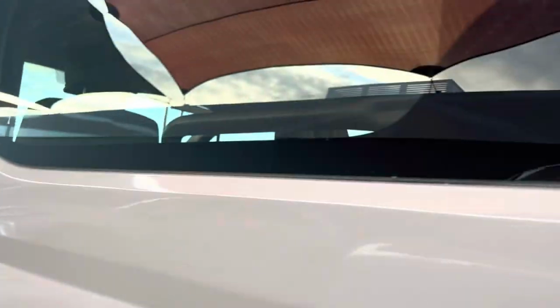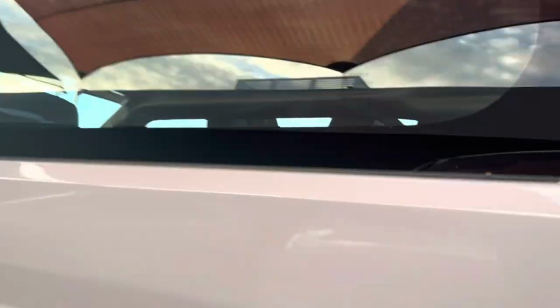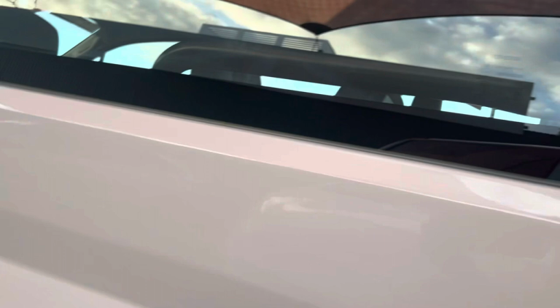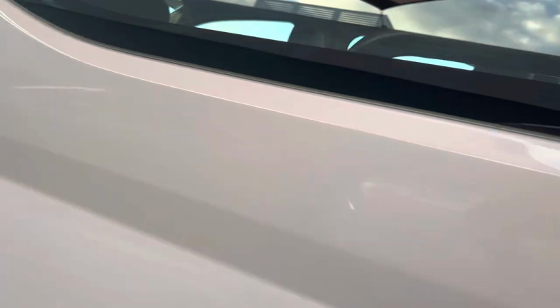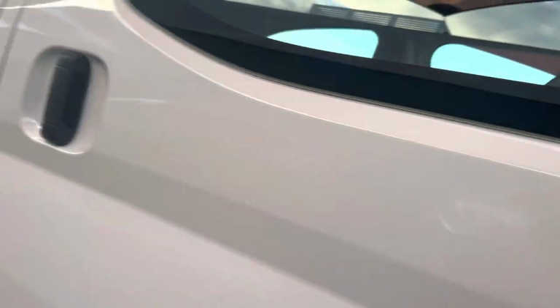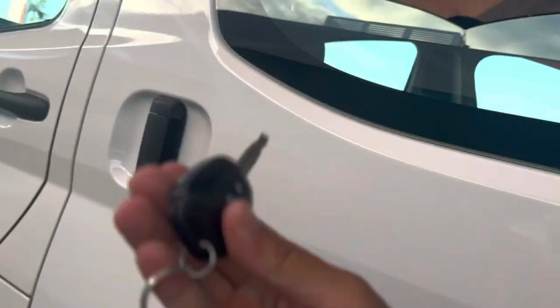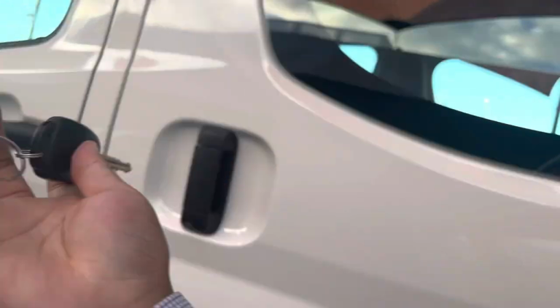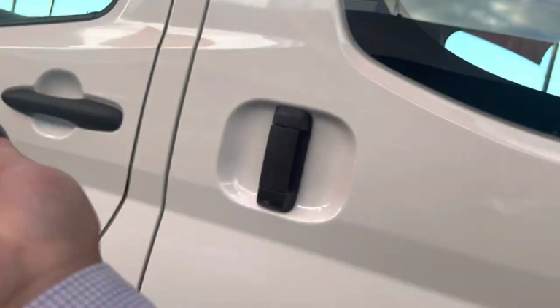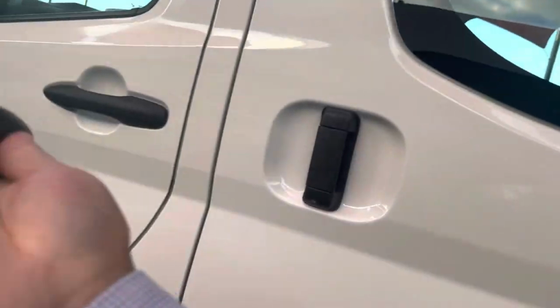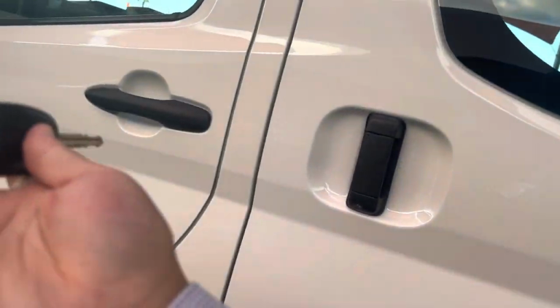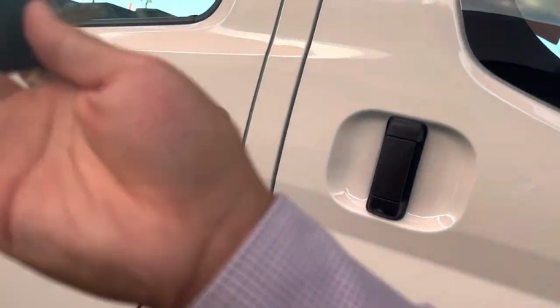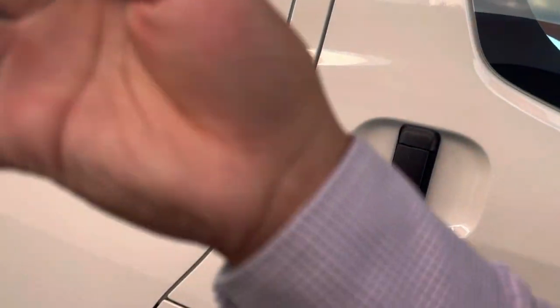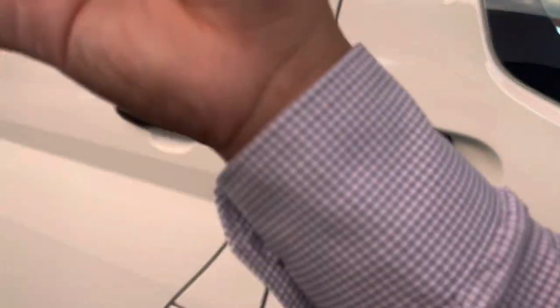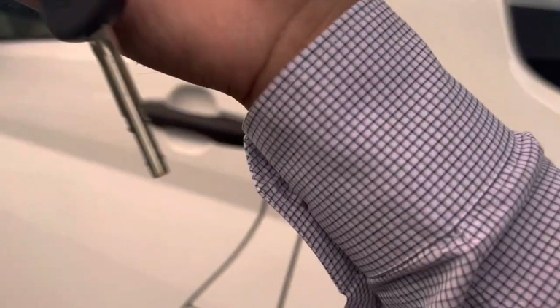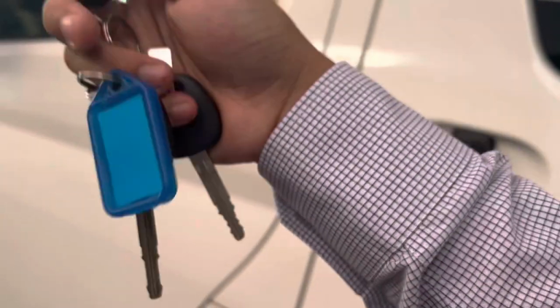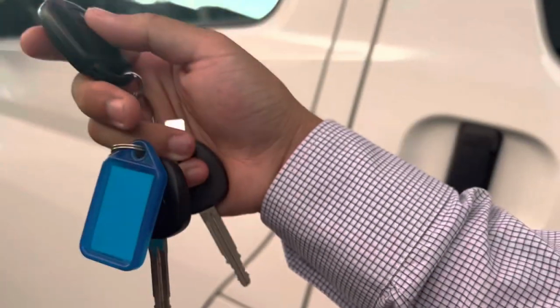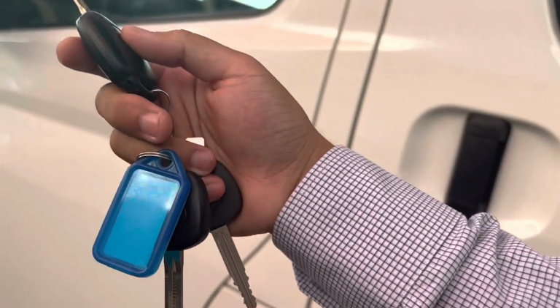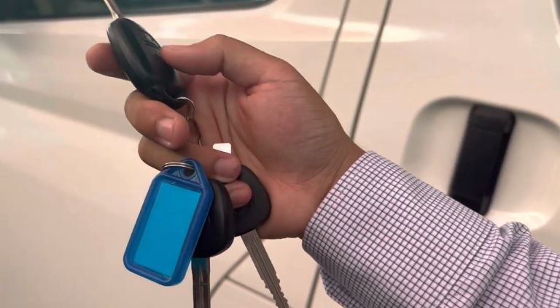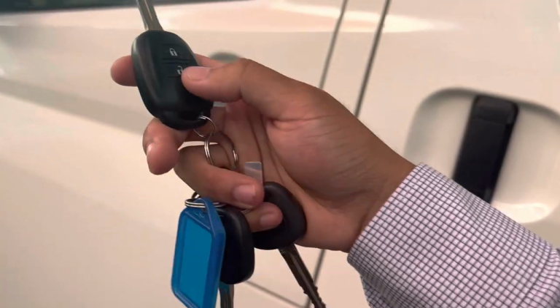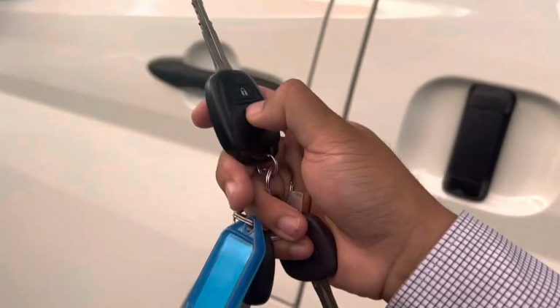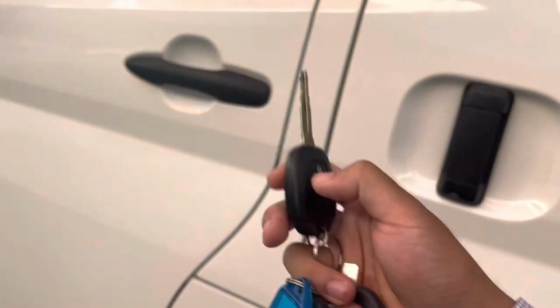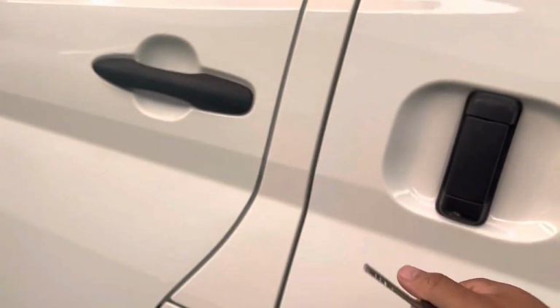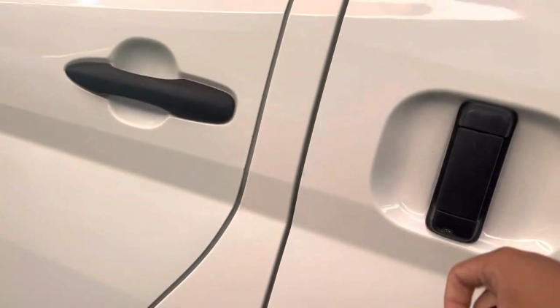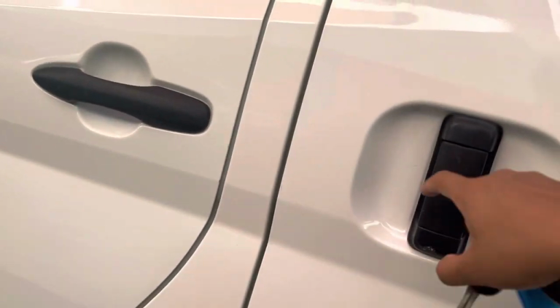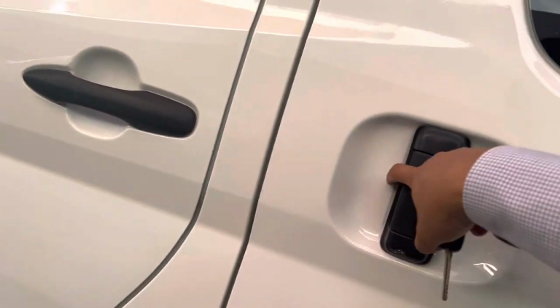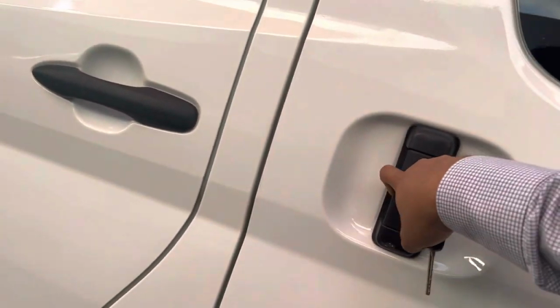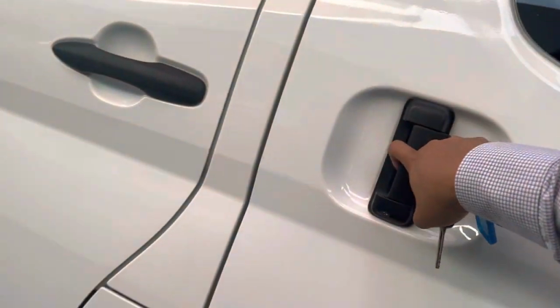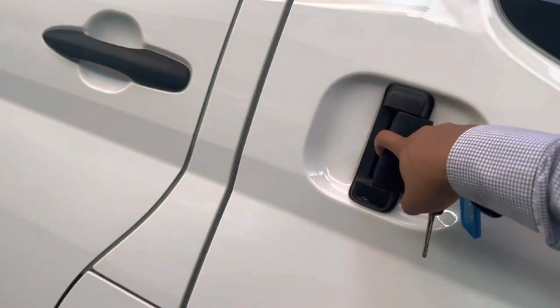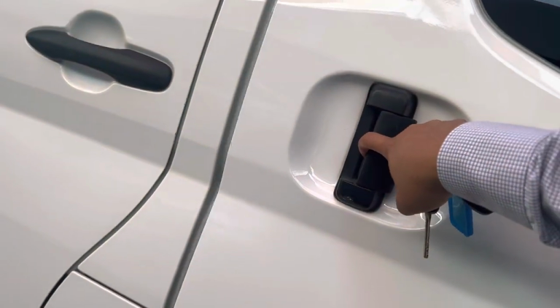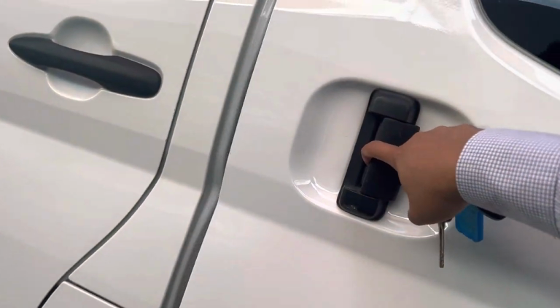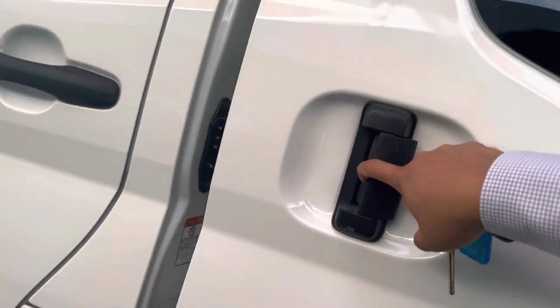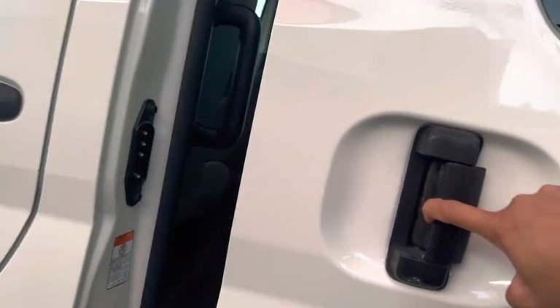I'll open the car — comes with two keys, three keys here. One set of locking ones.